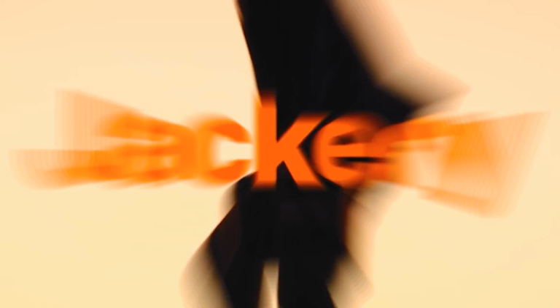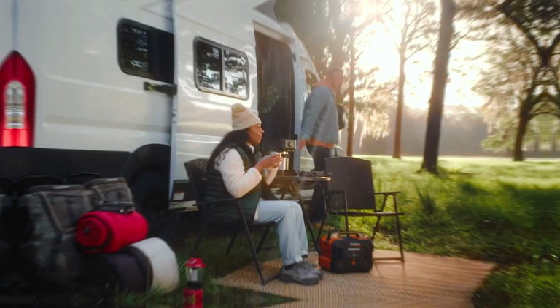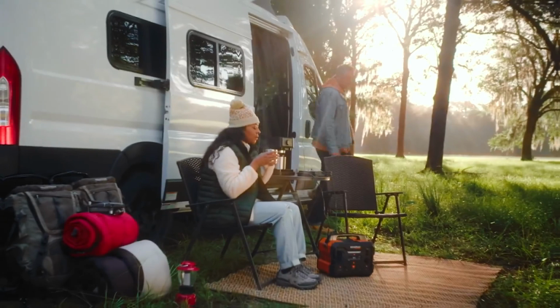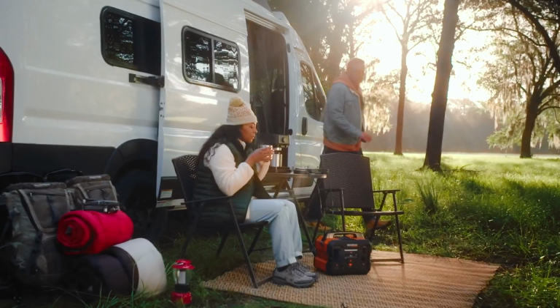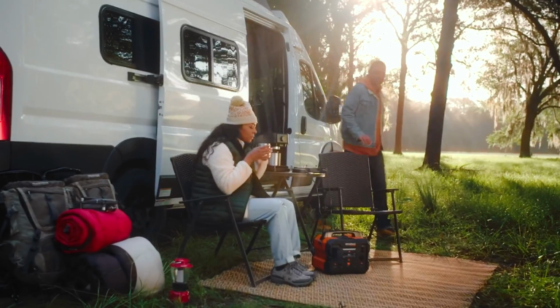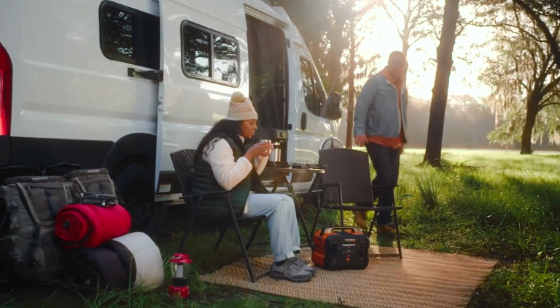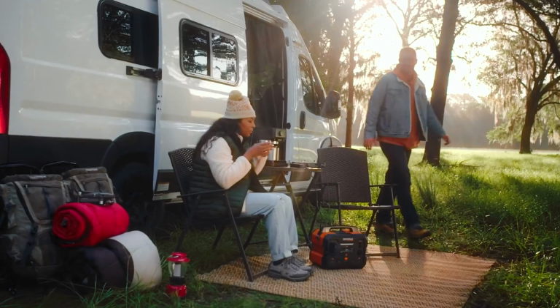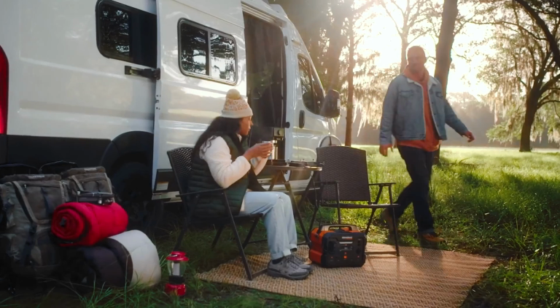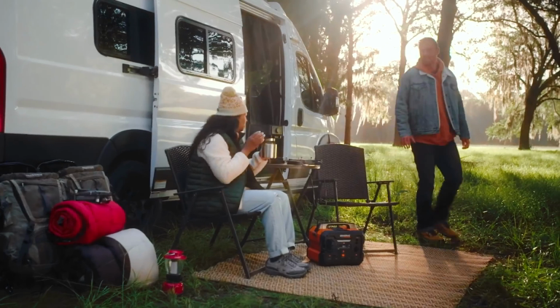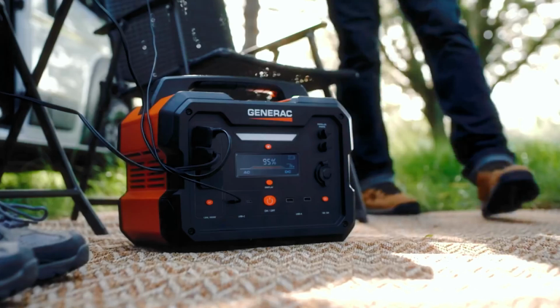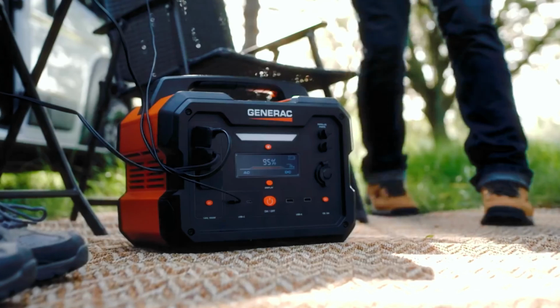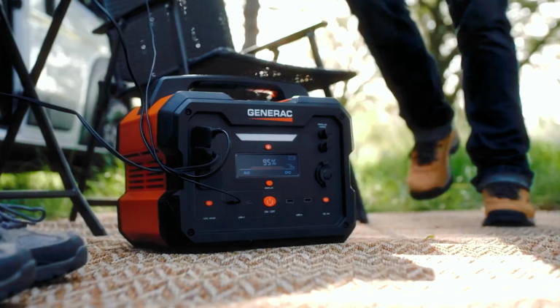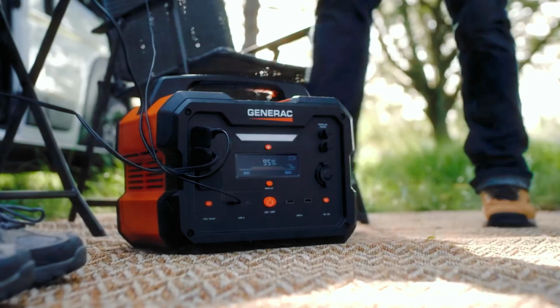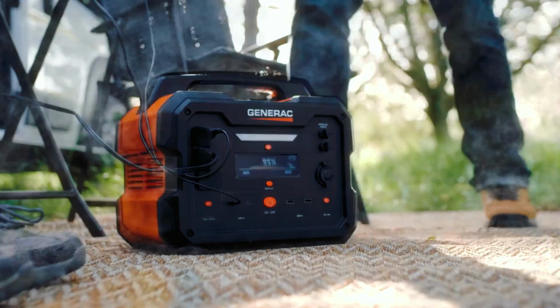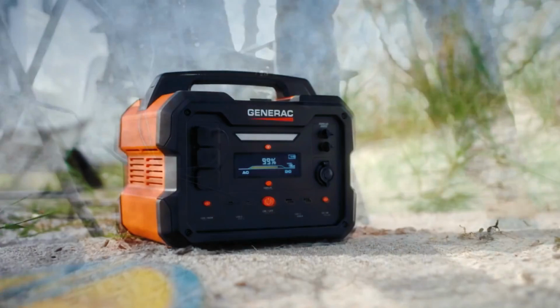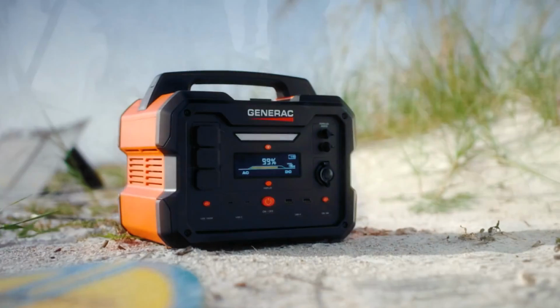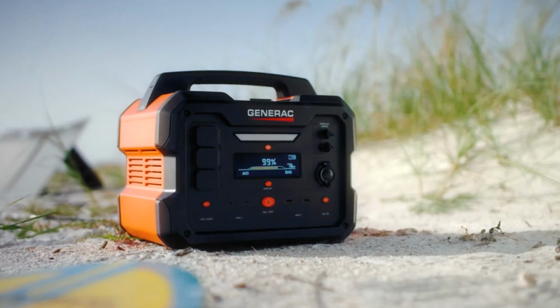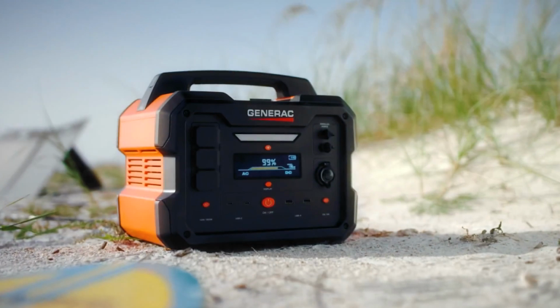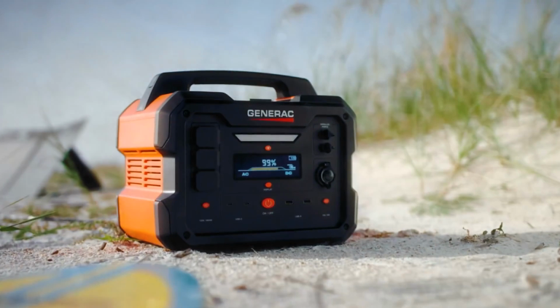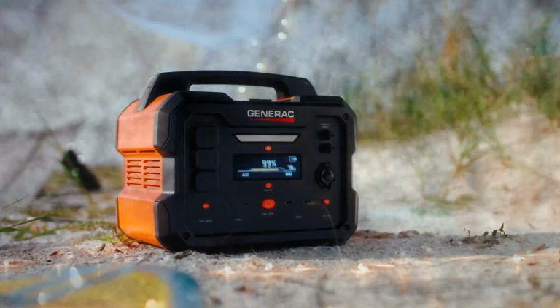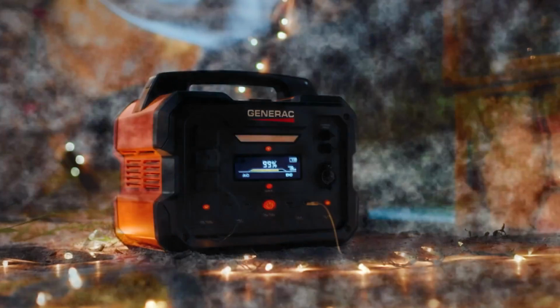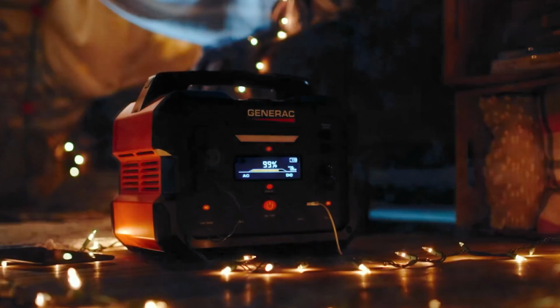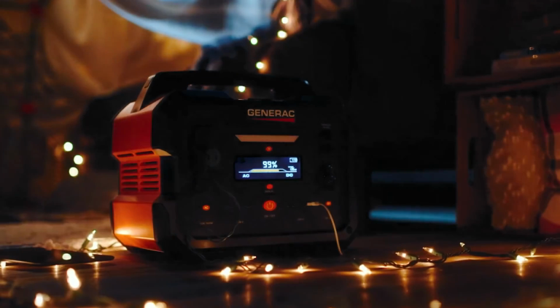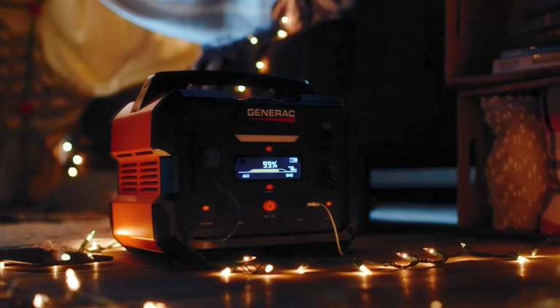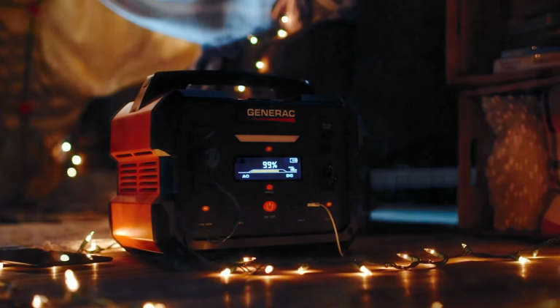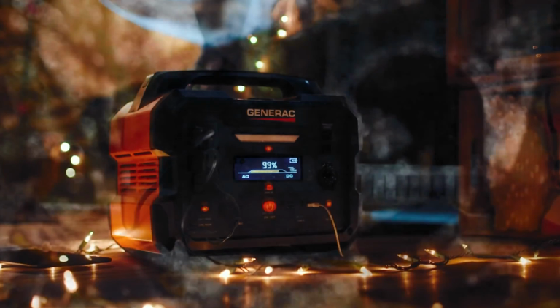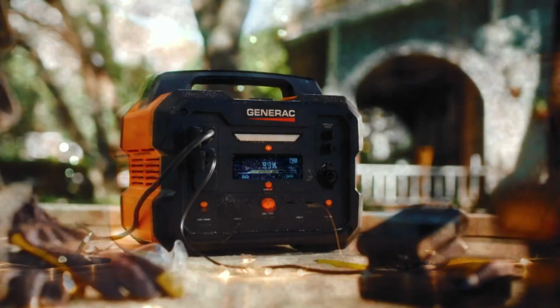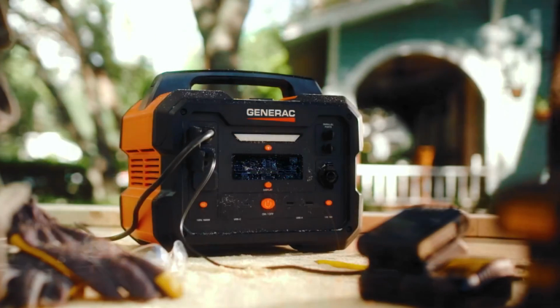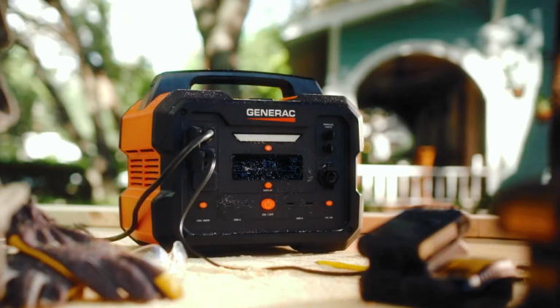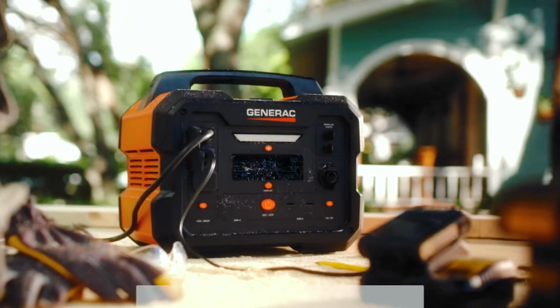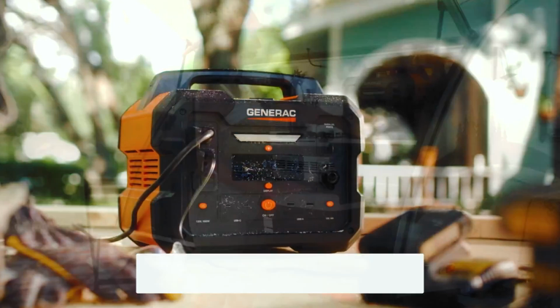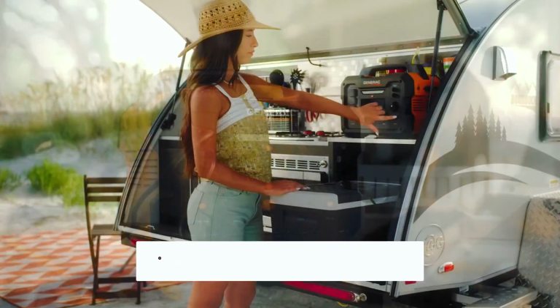That's a wrap. We hope you had a blast going through our list of best solar generators.